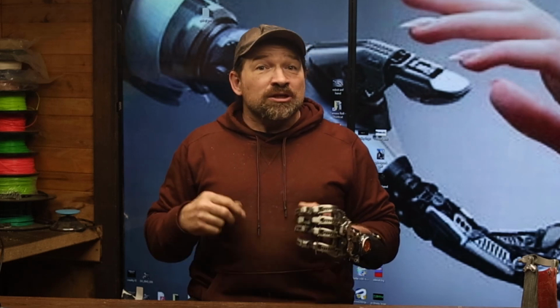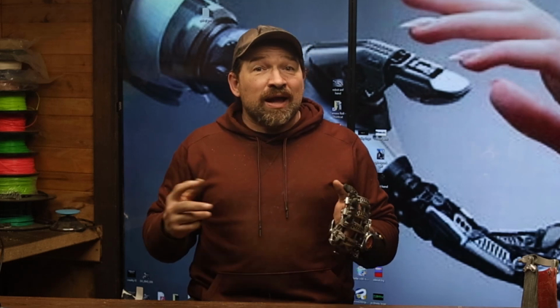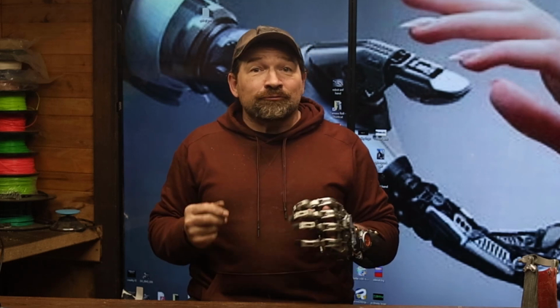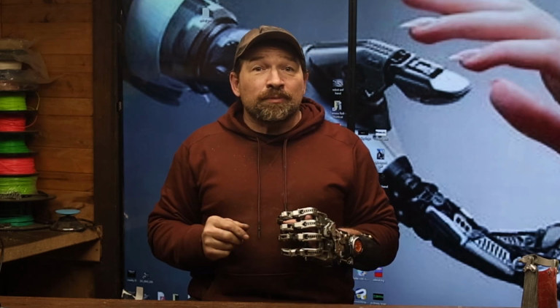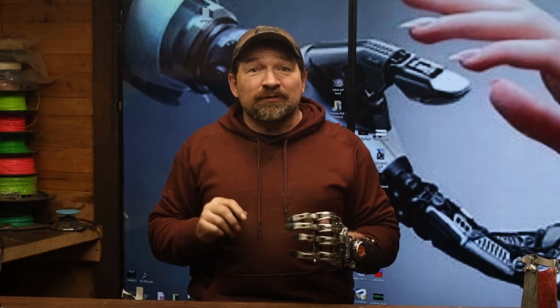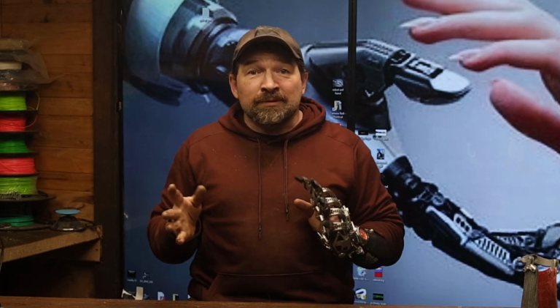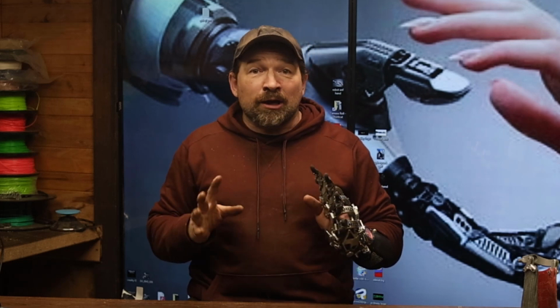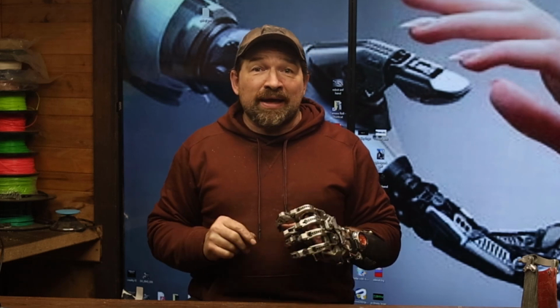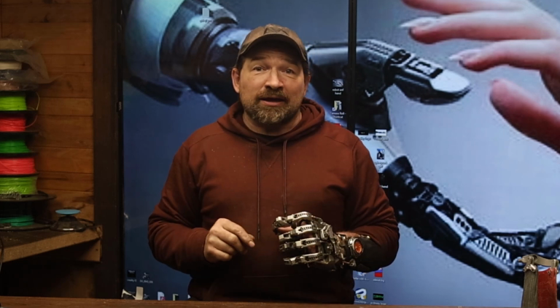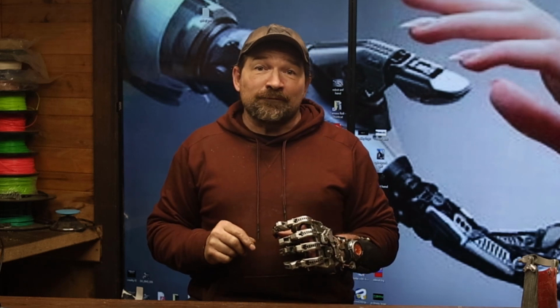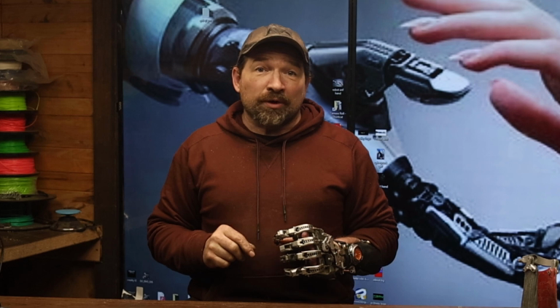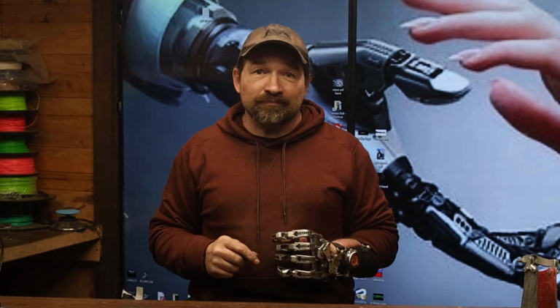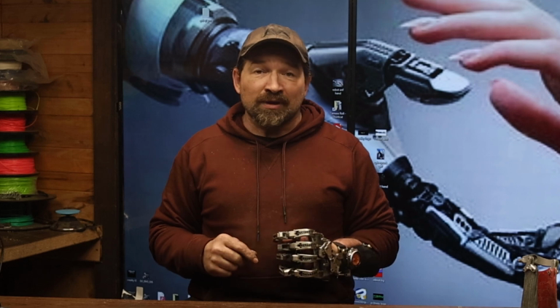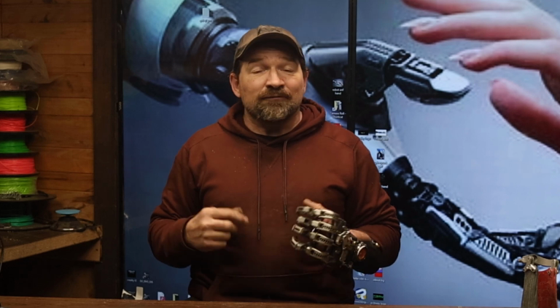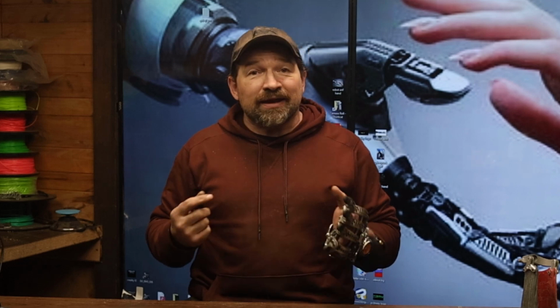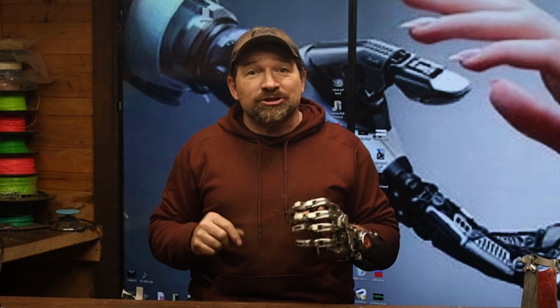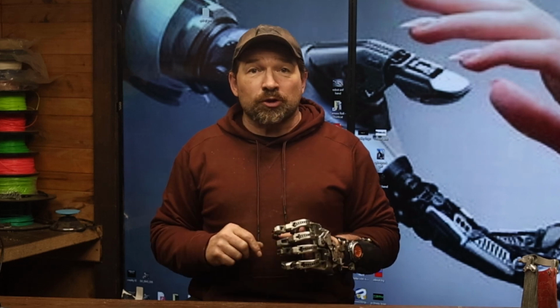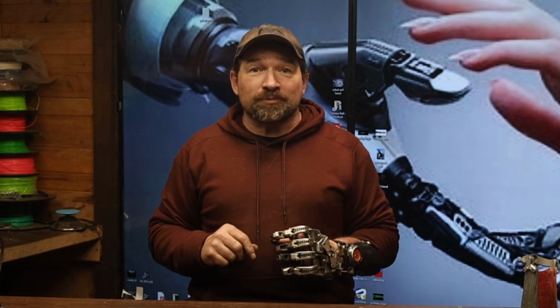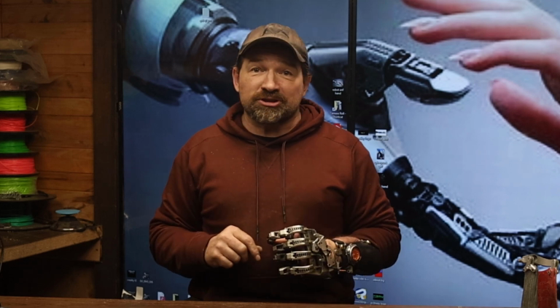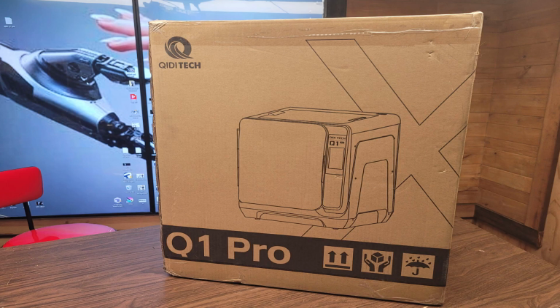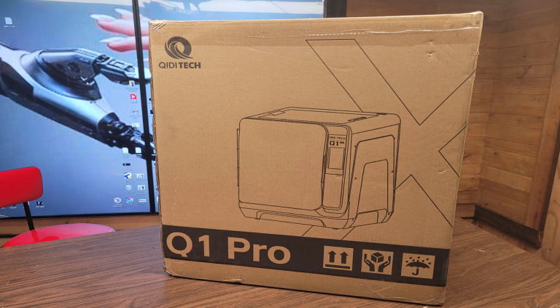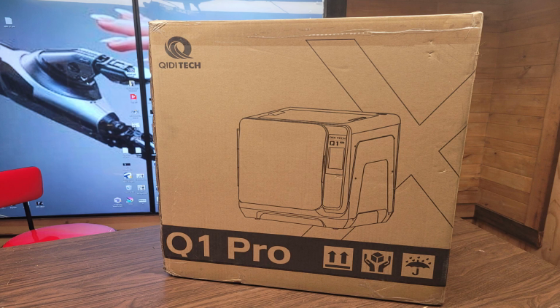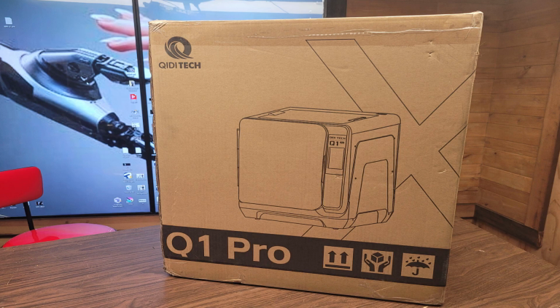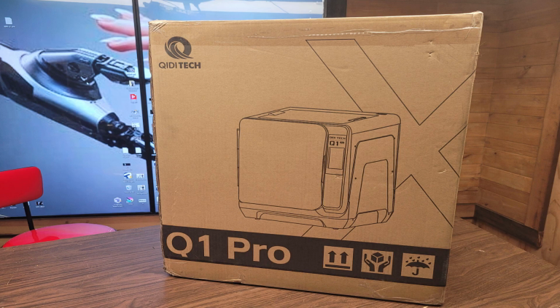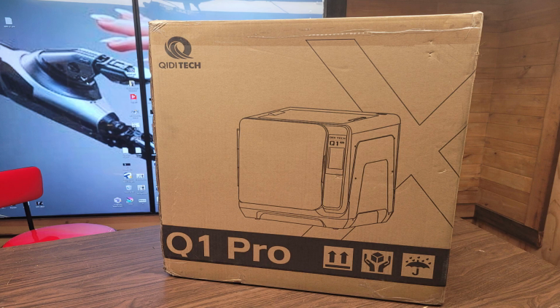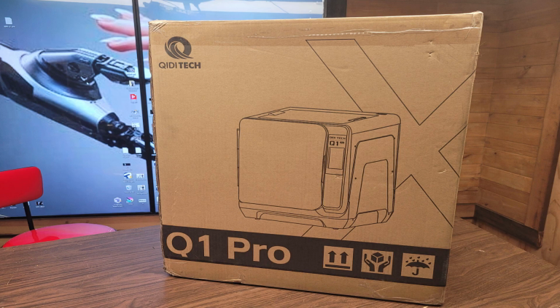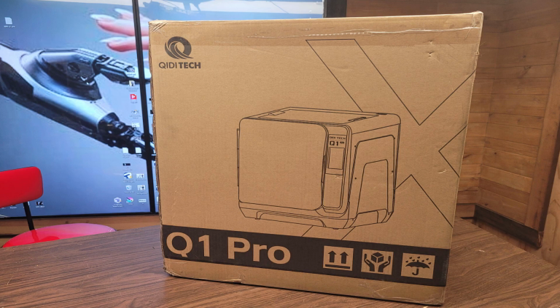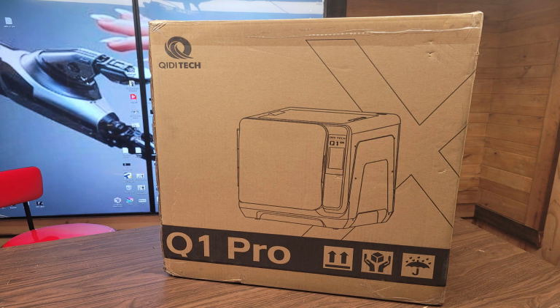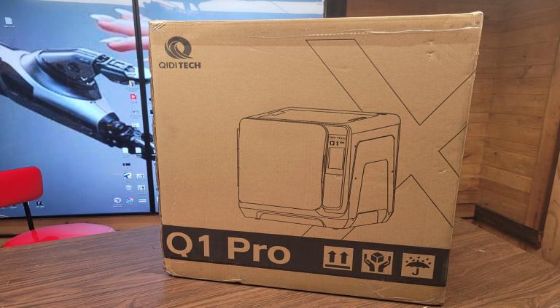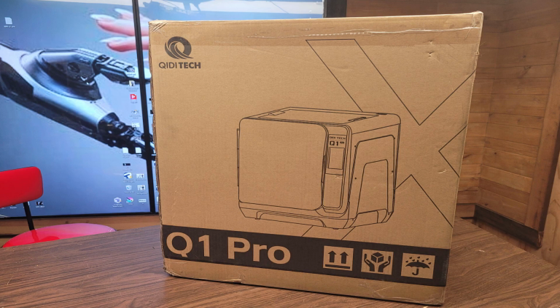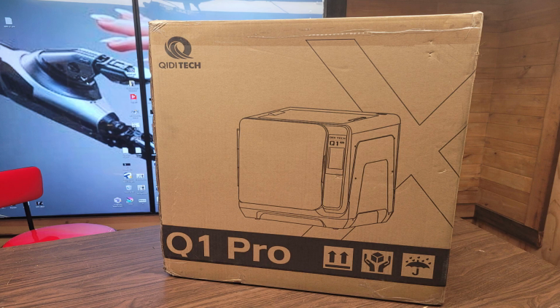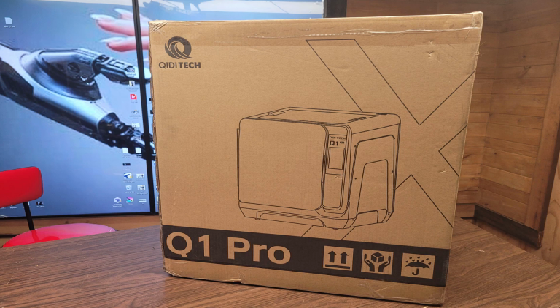So after a bit of email back and forth, FedEx showed up to the shop with a Chidi Q1 Pro box.